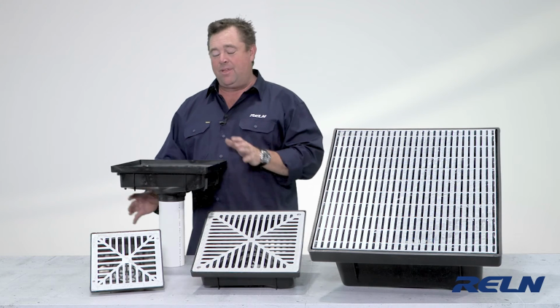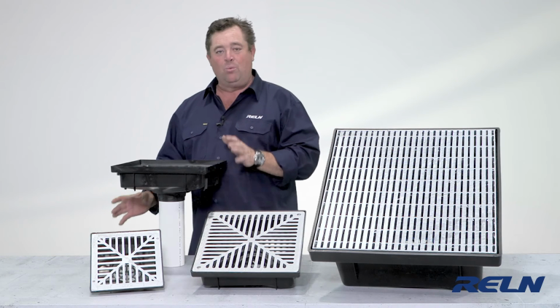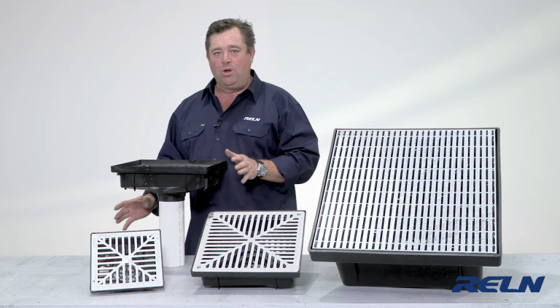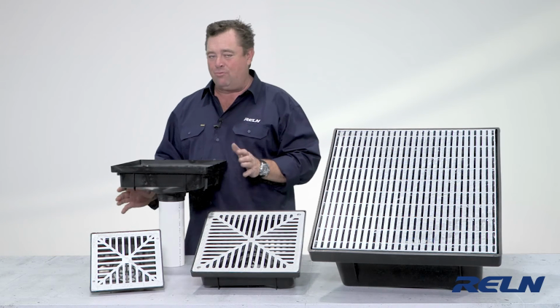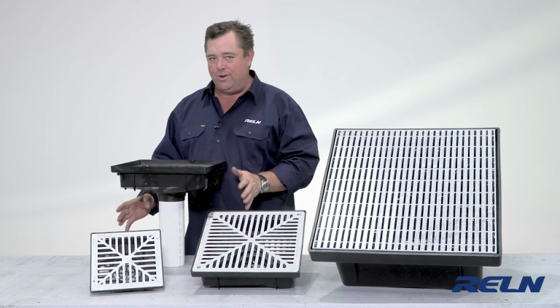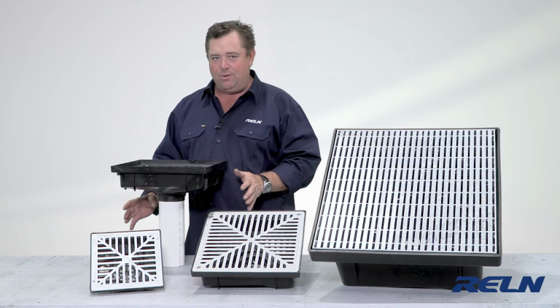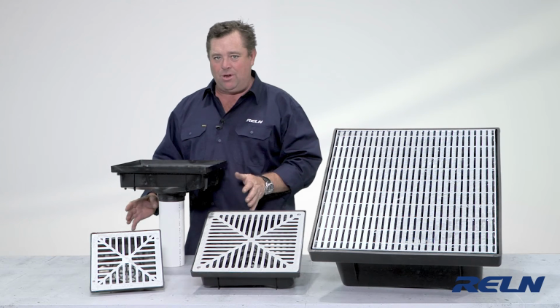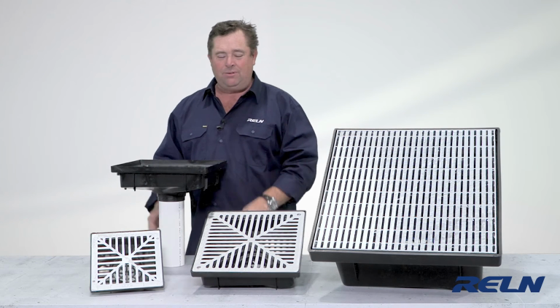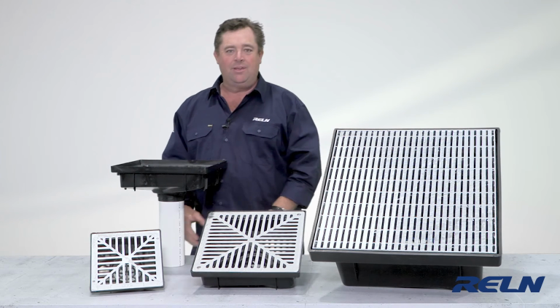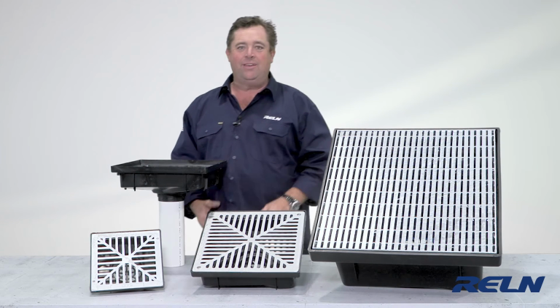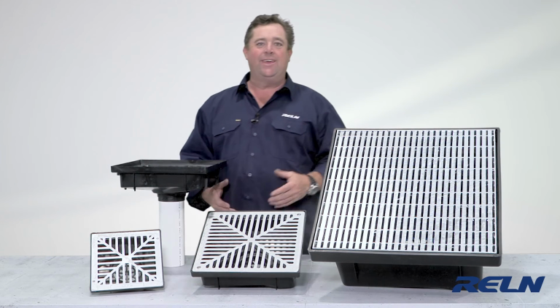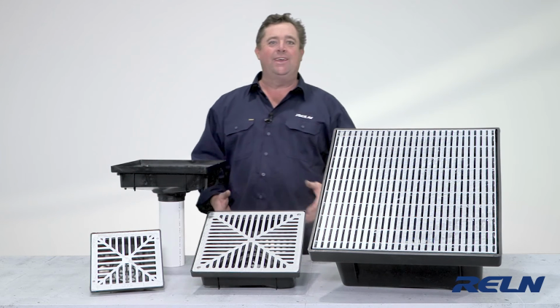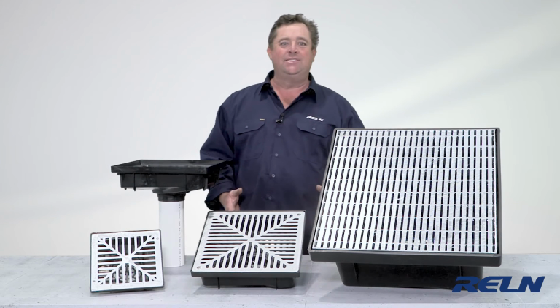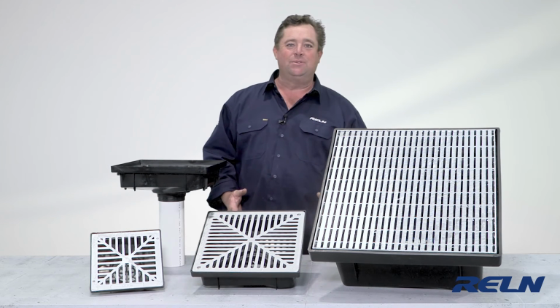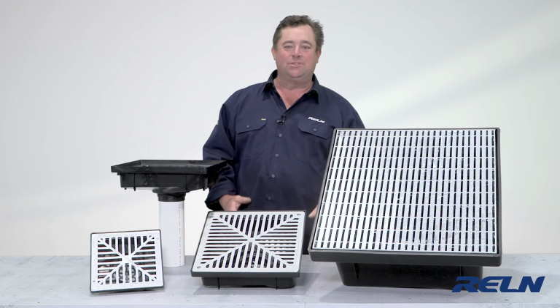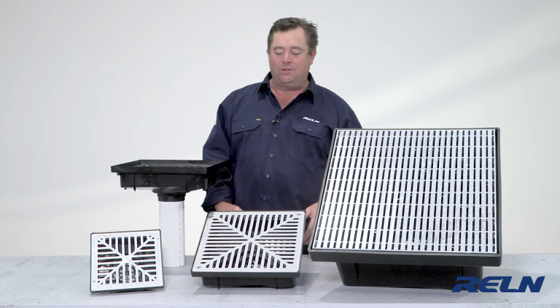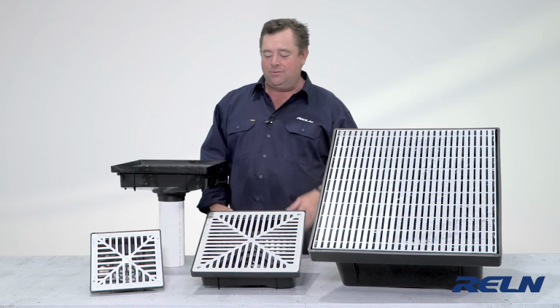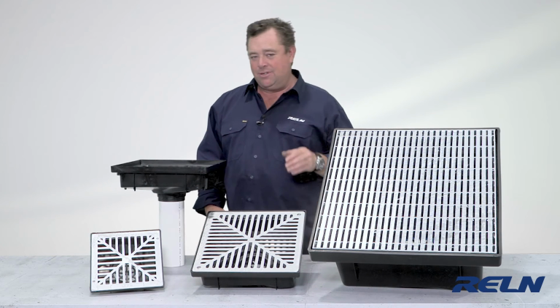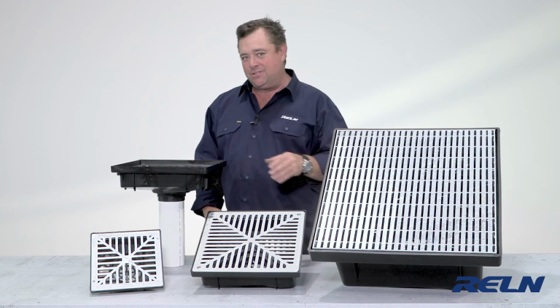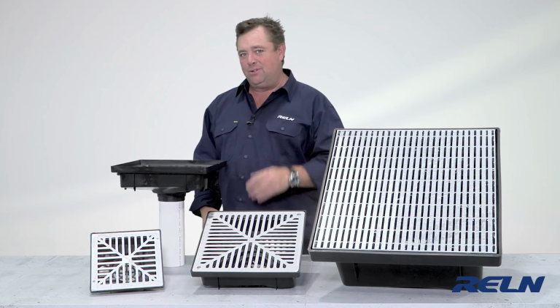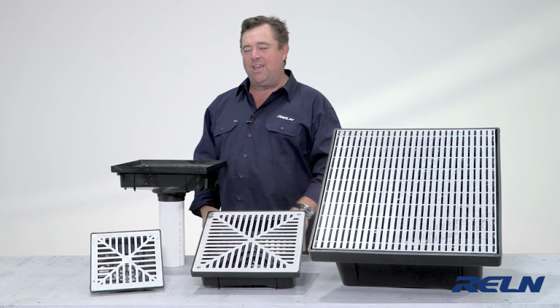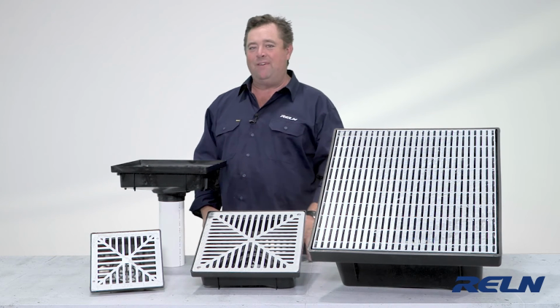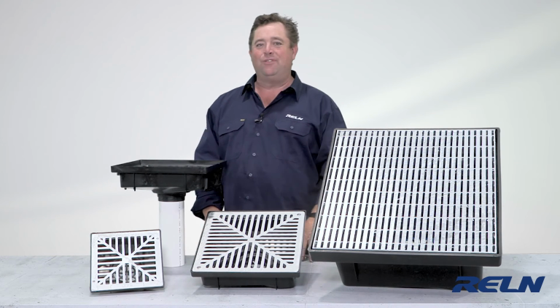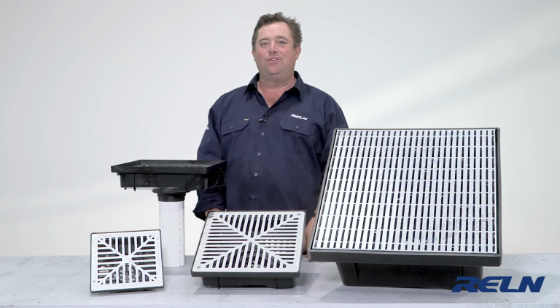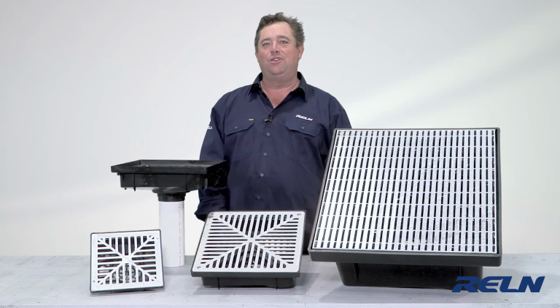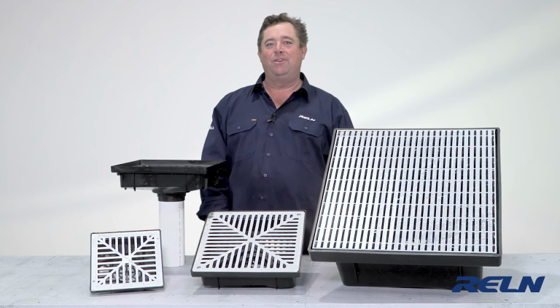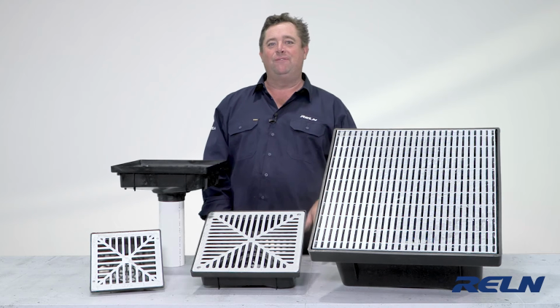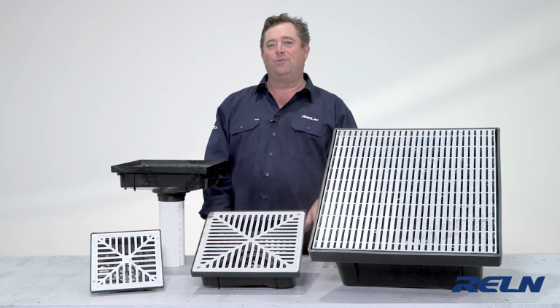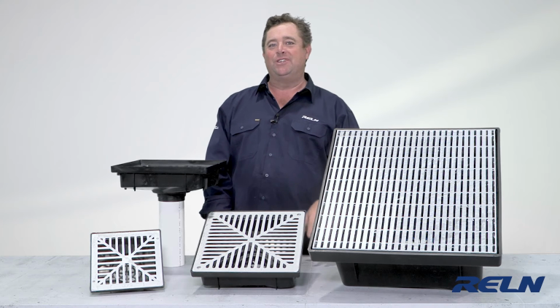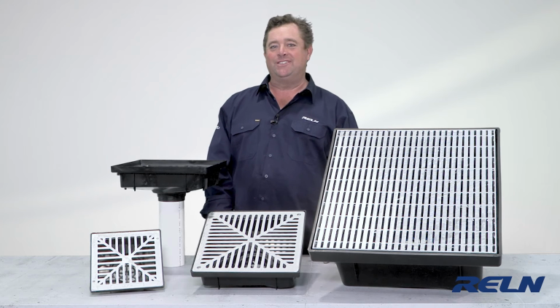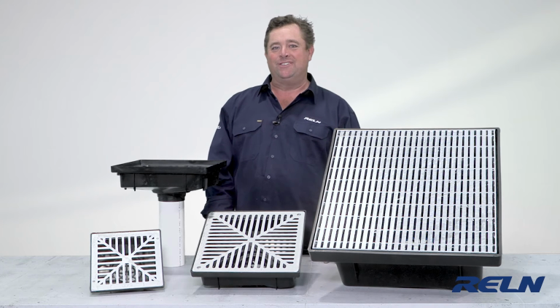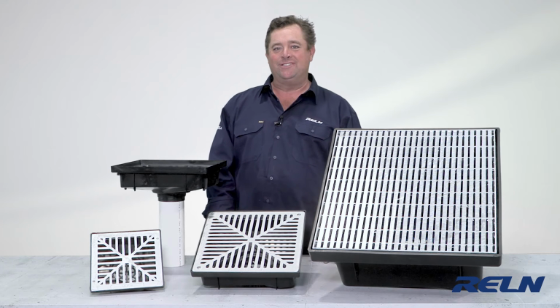They work really well and they're easy to install, so look out for the Unipit Vortex series.